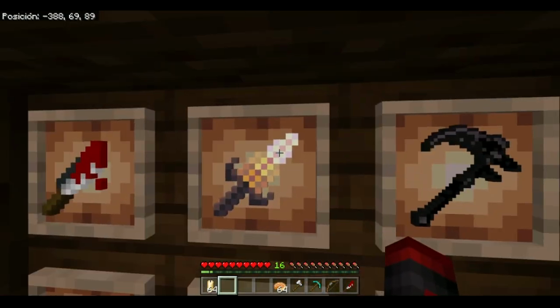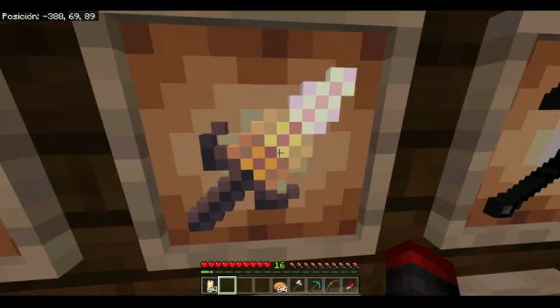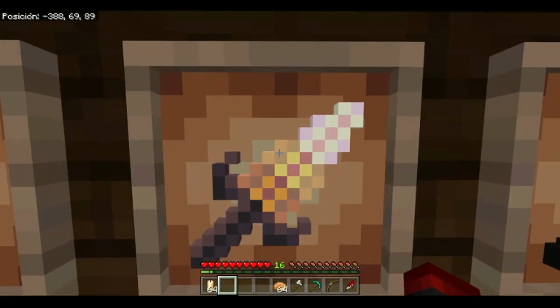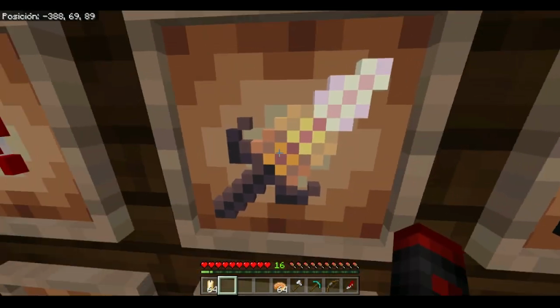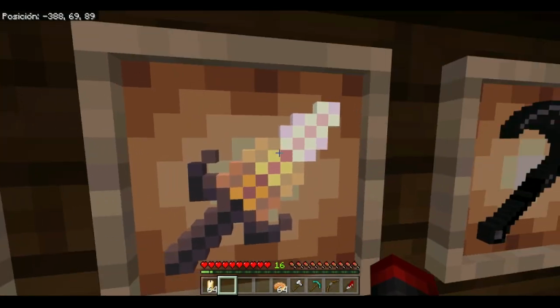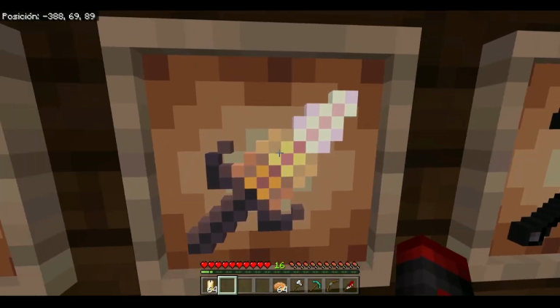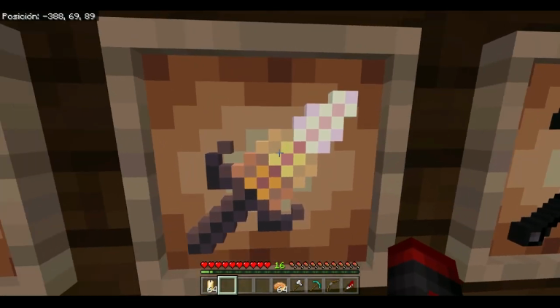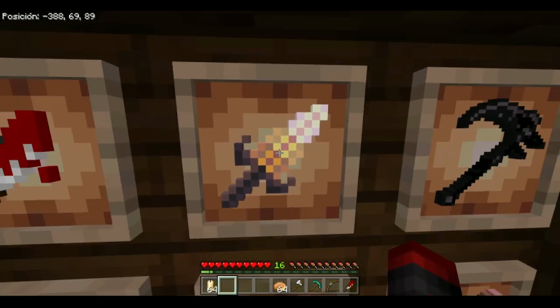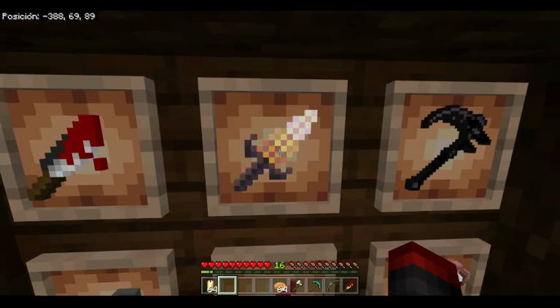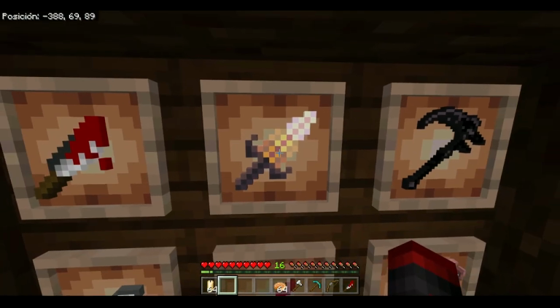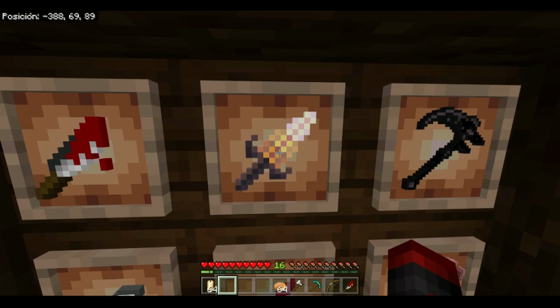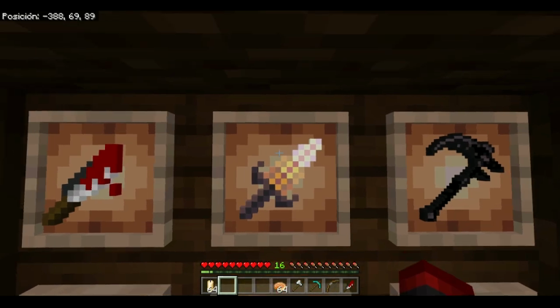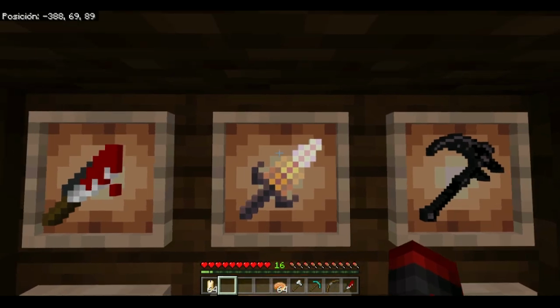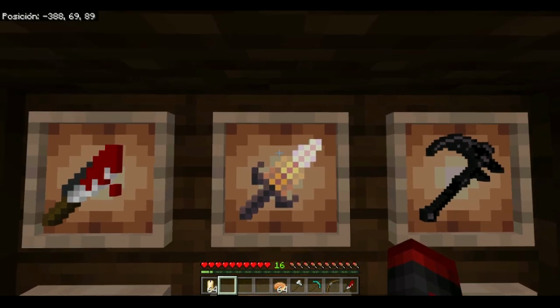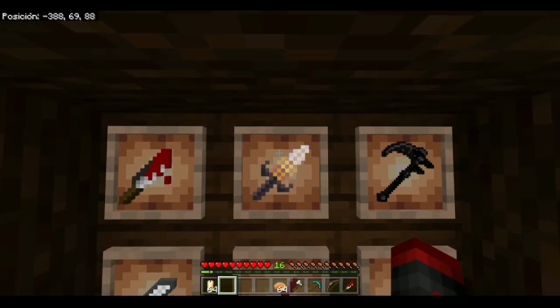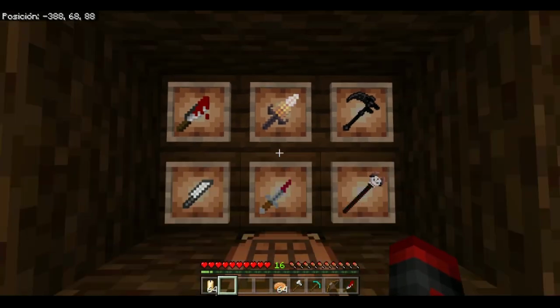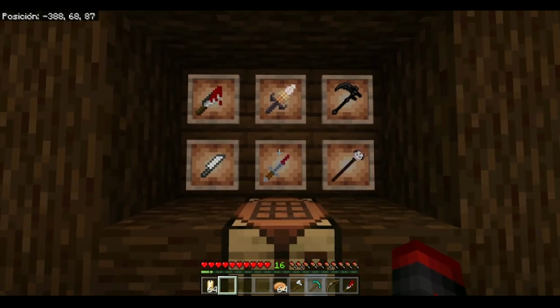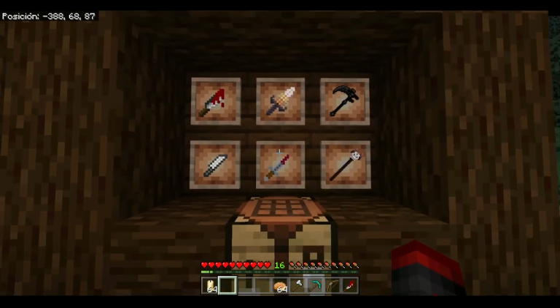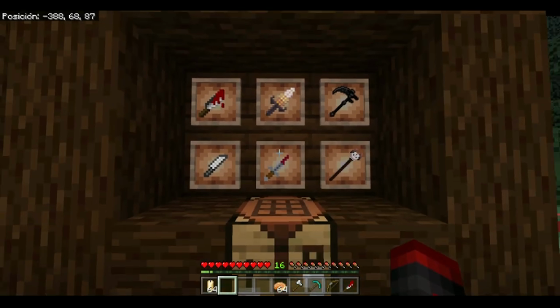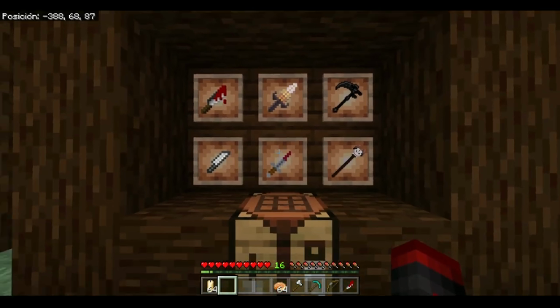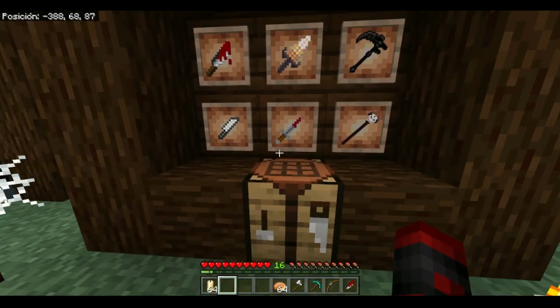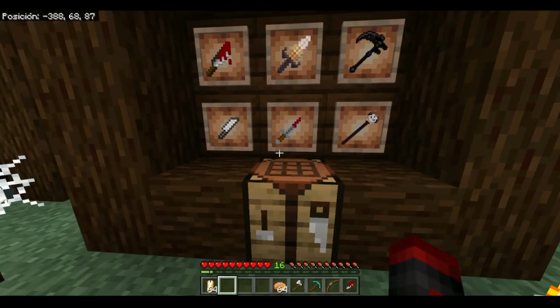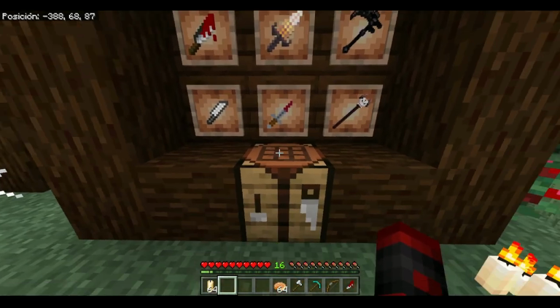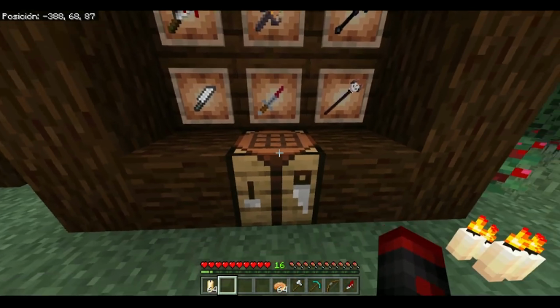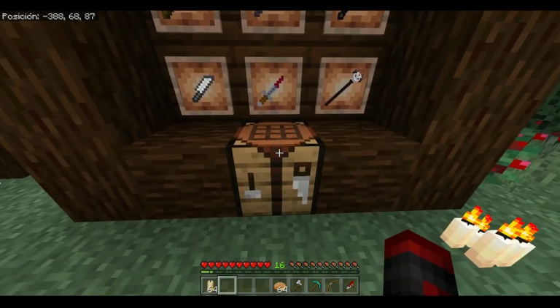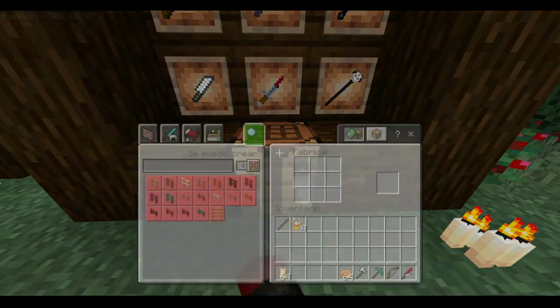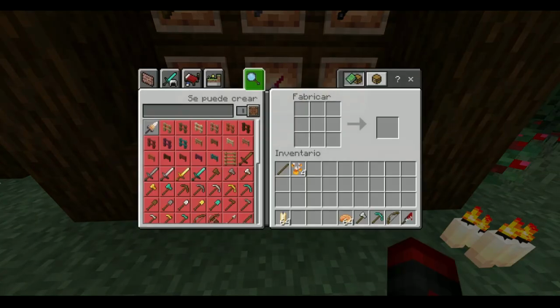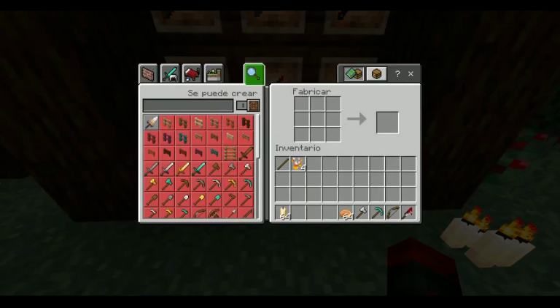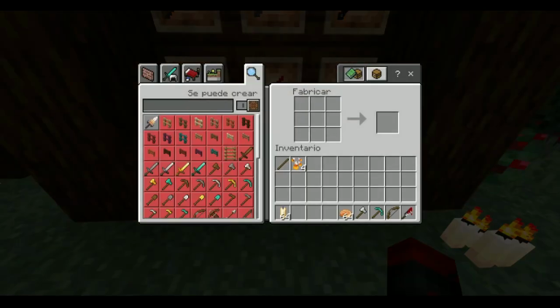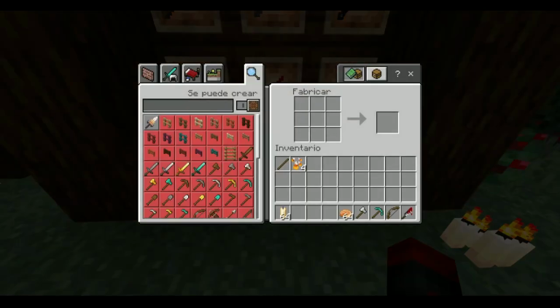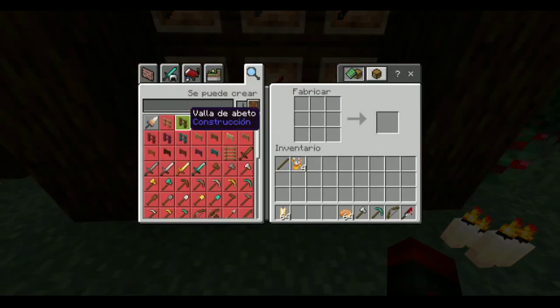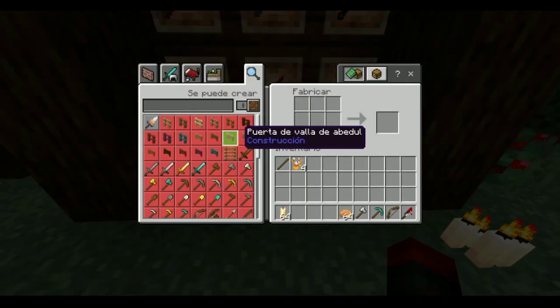These weapons unfortunately cannot be crafted — you only get them if they drop from an enemy you just killed. The only one that can be crafted, and that no enemy actually has, is the corn candy weapon. Yes, it's a little strange, but it's actually good.